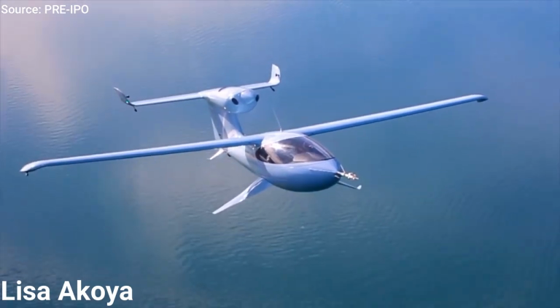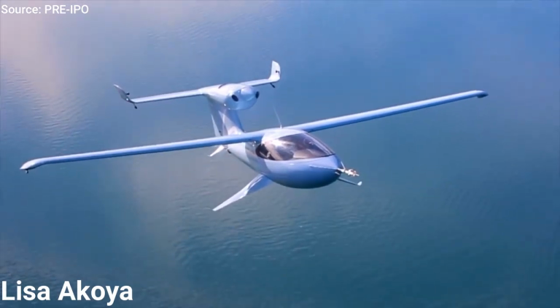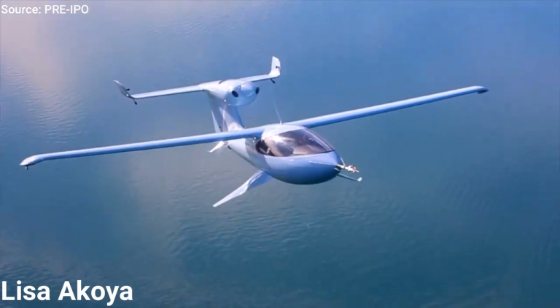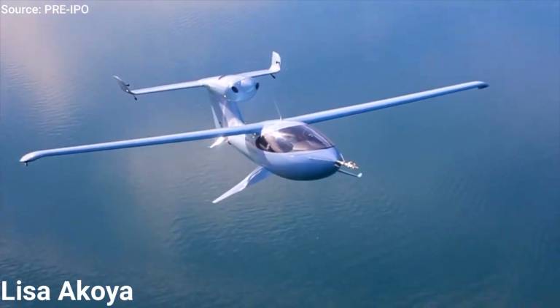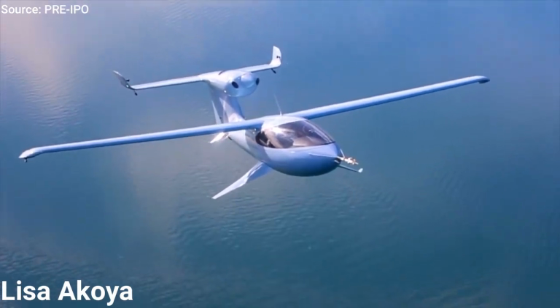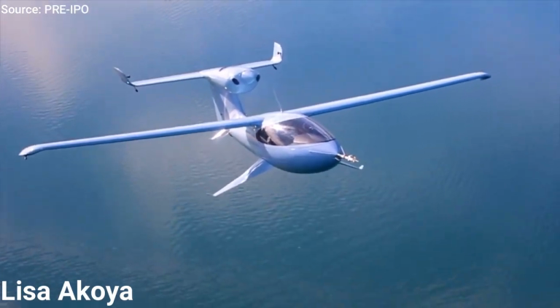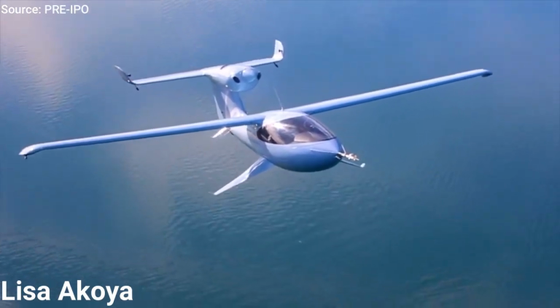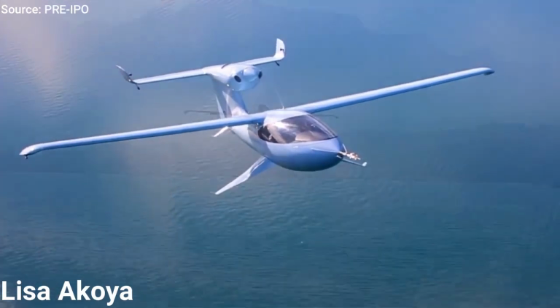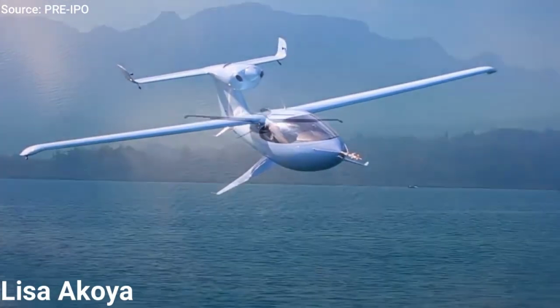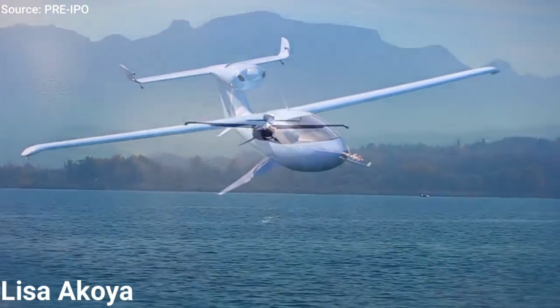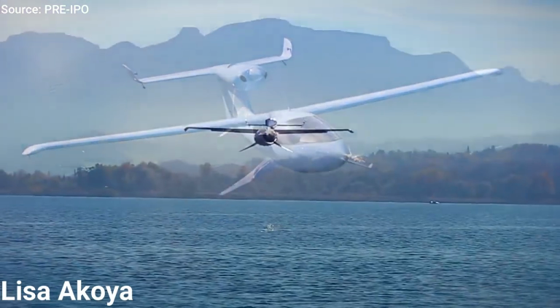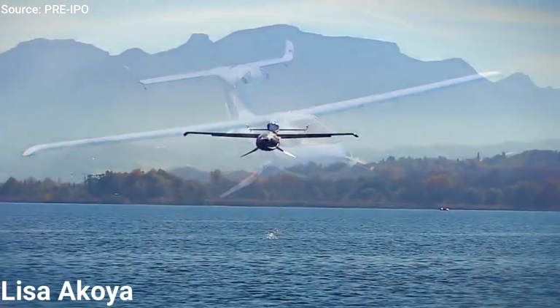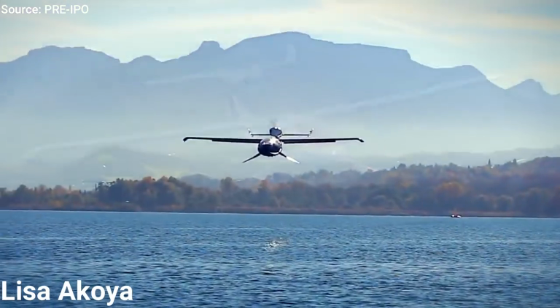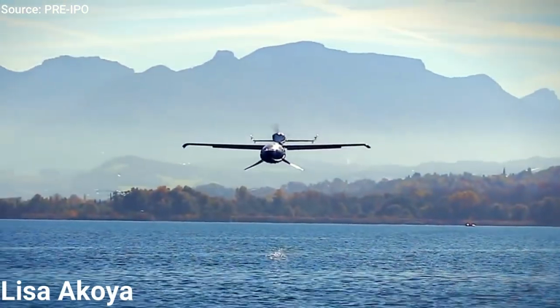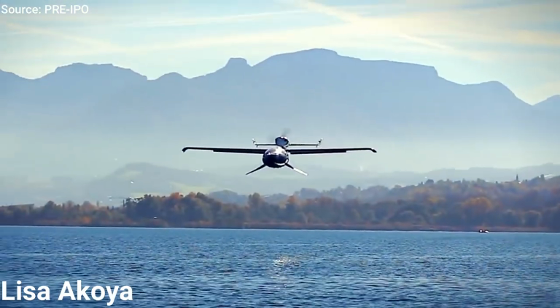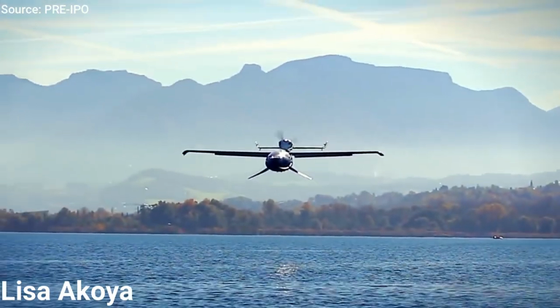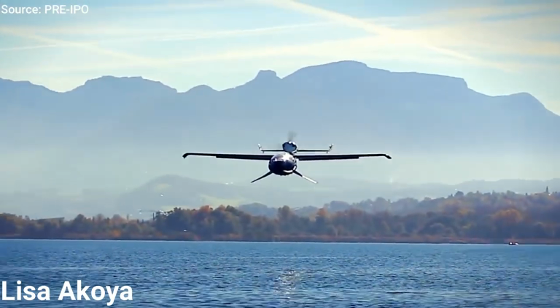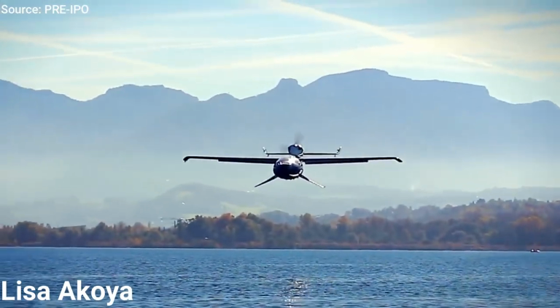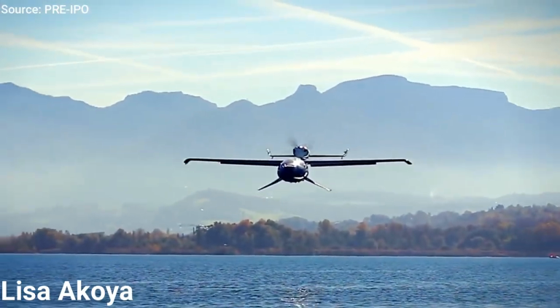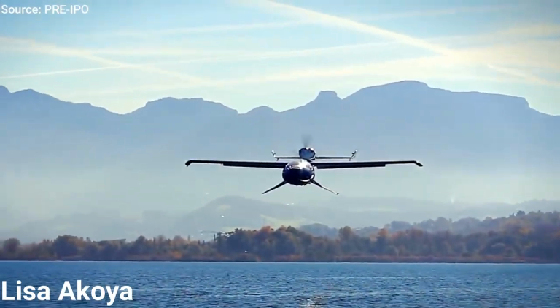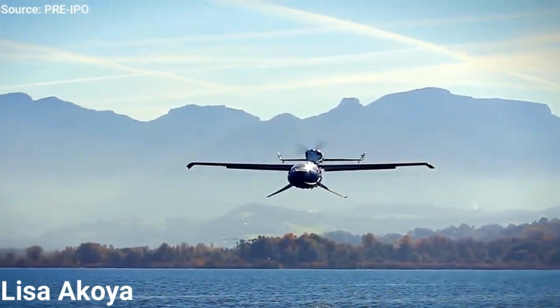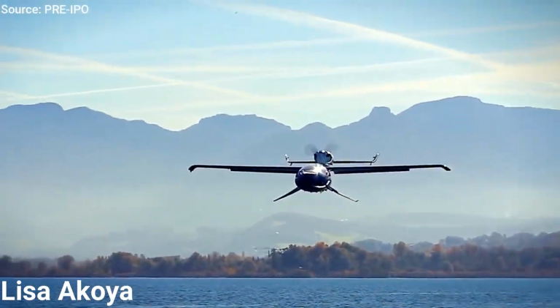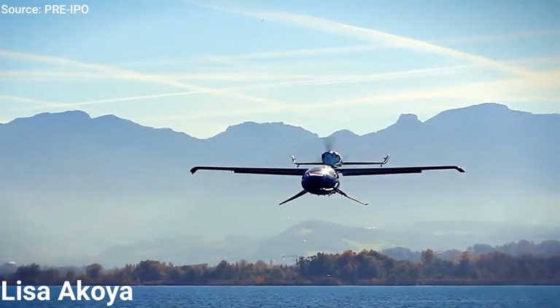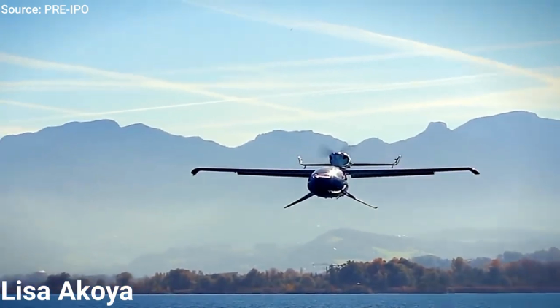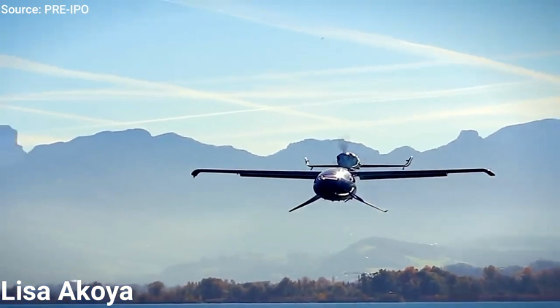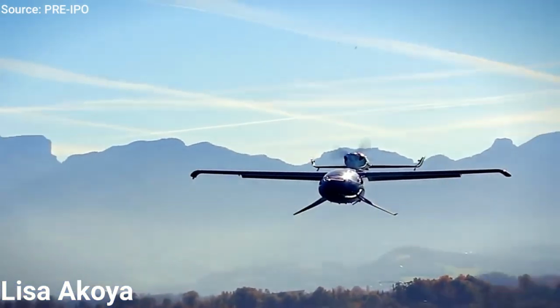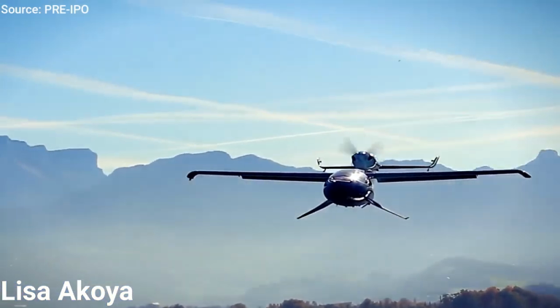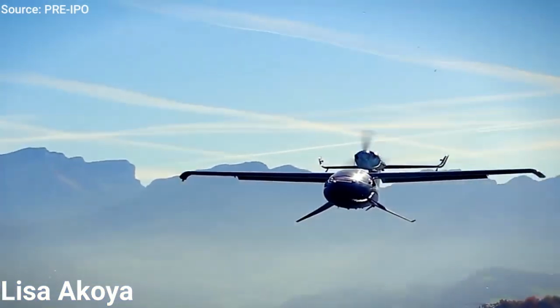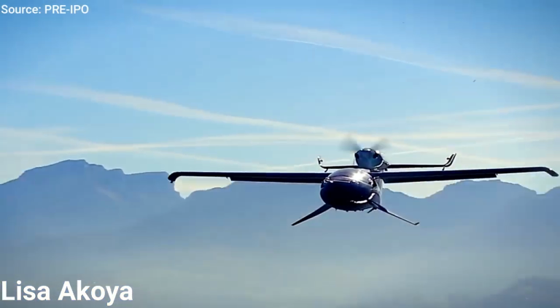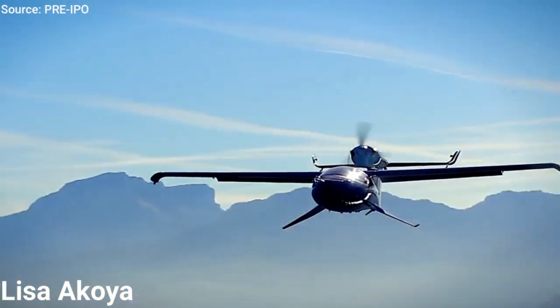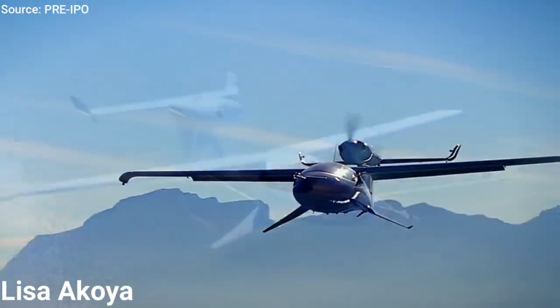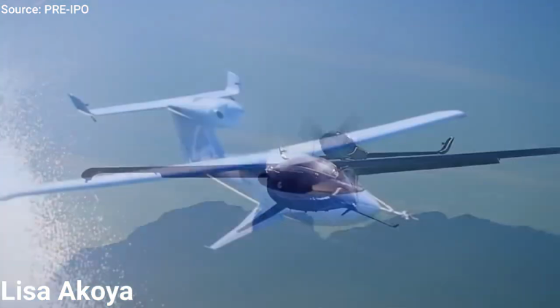The Akoya is not a cheap airplane — getting it brand new will cost you about $300,000.